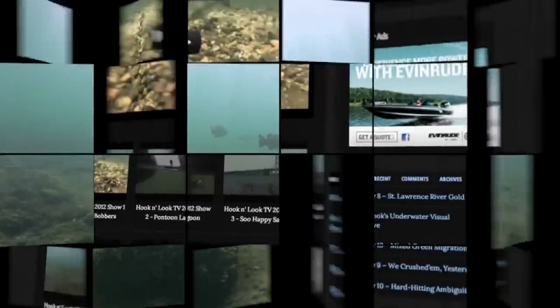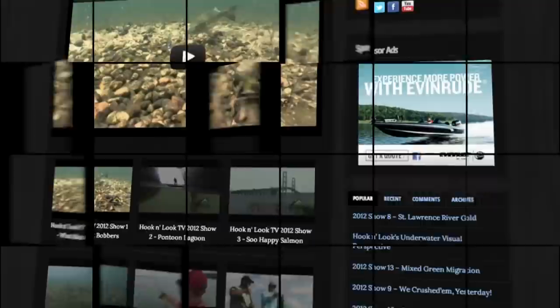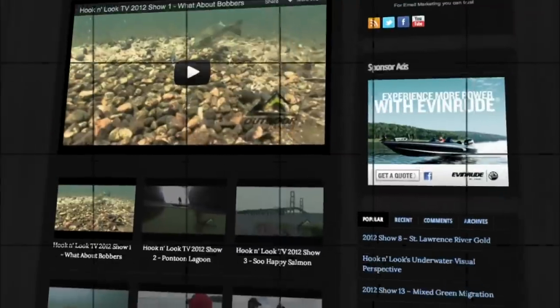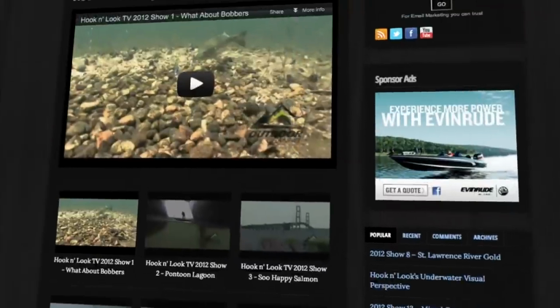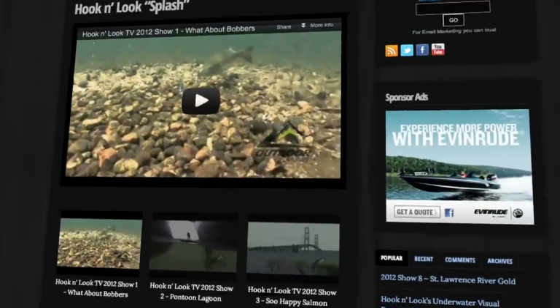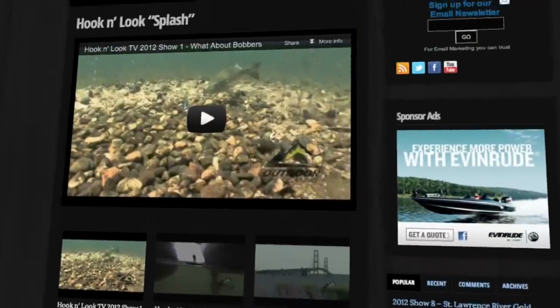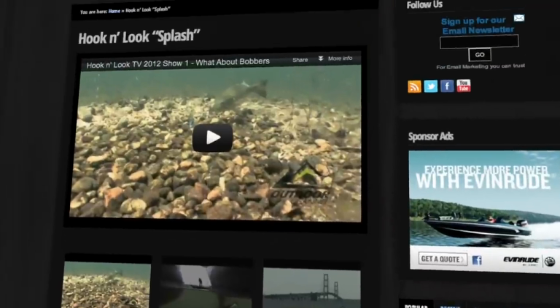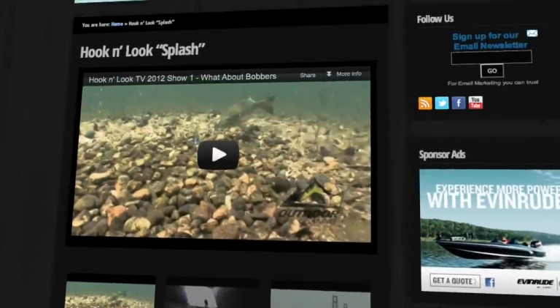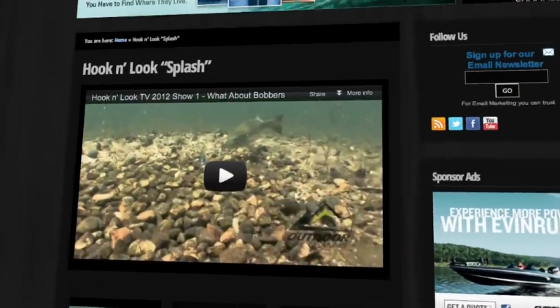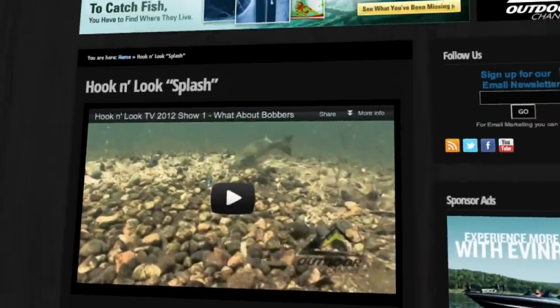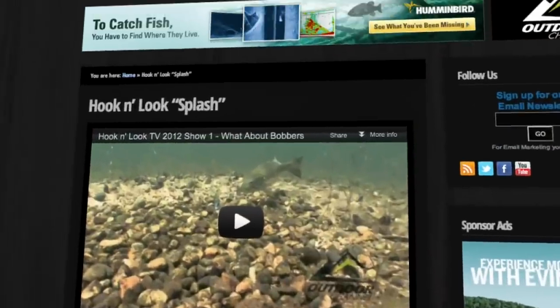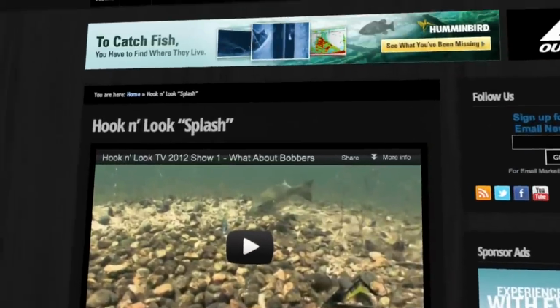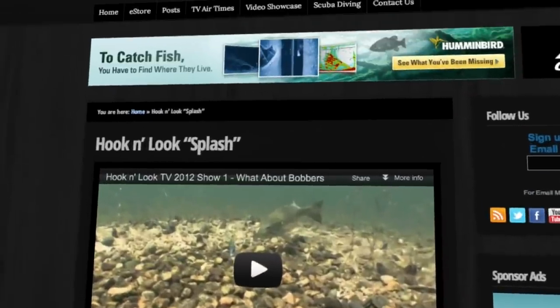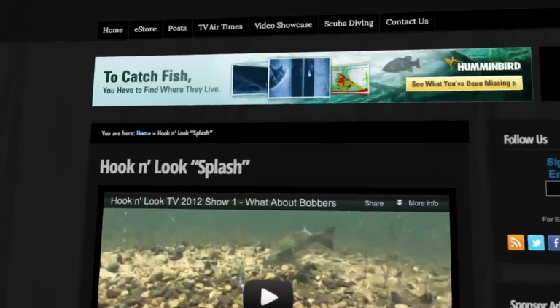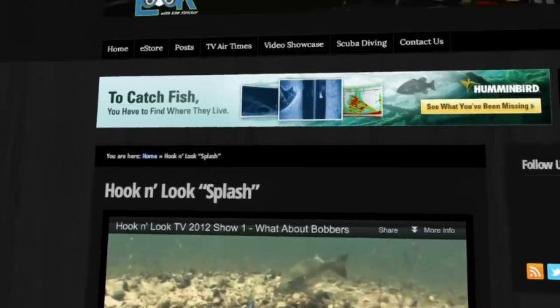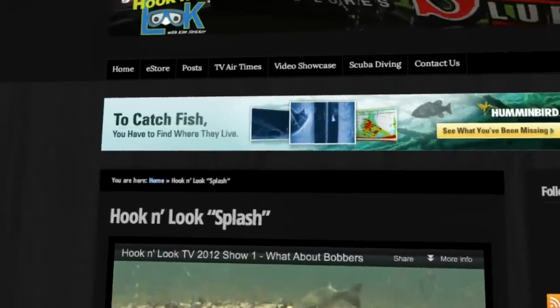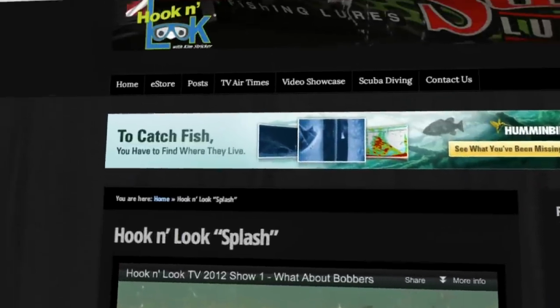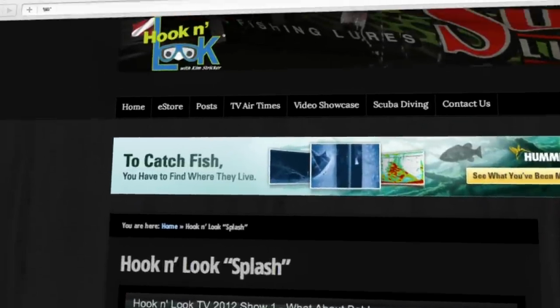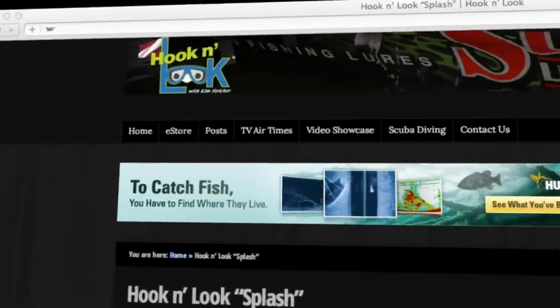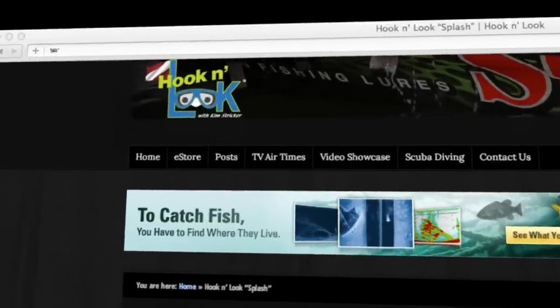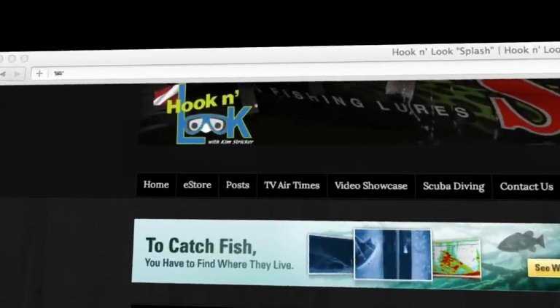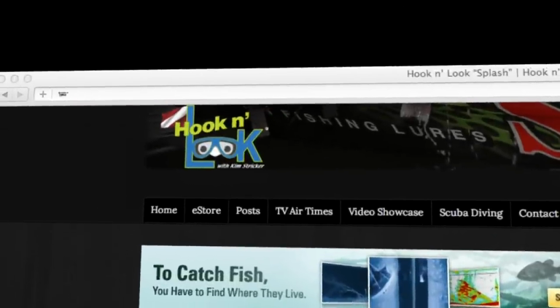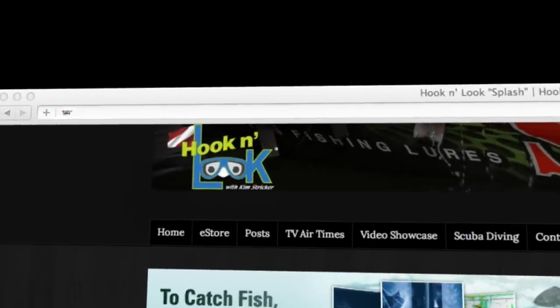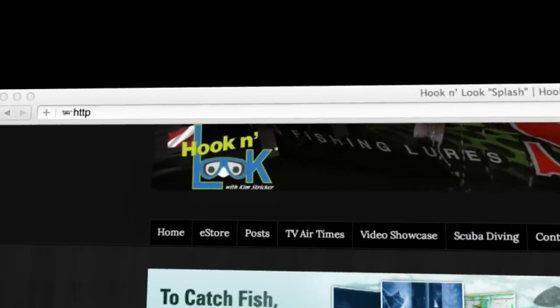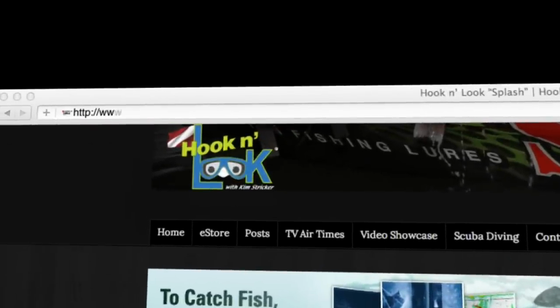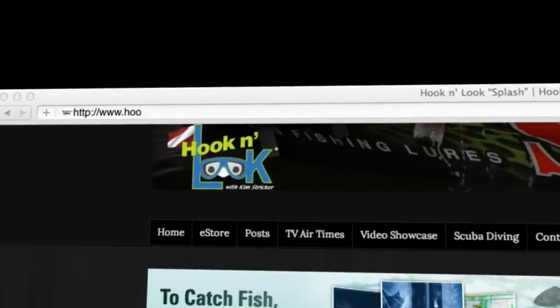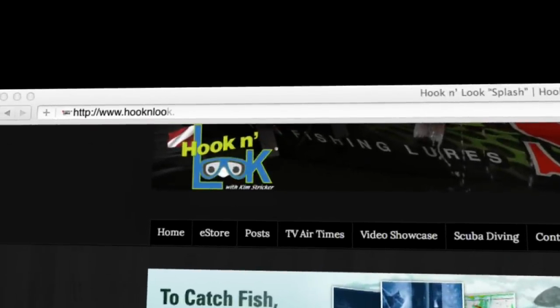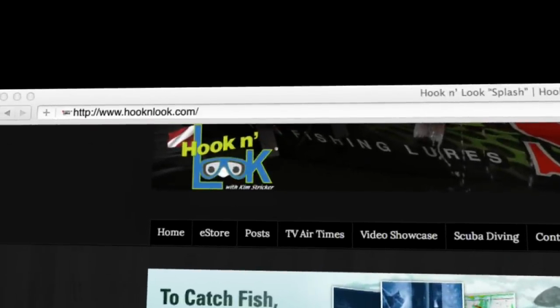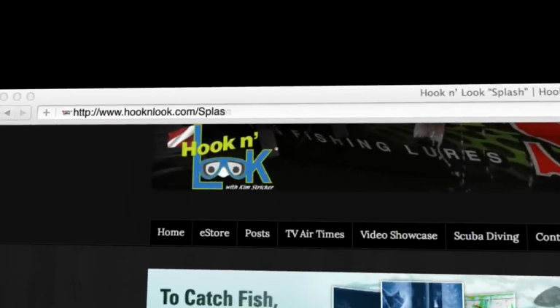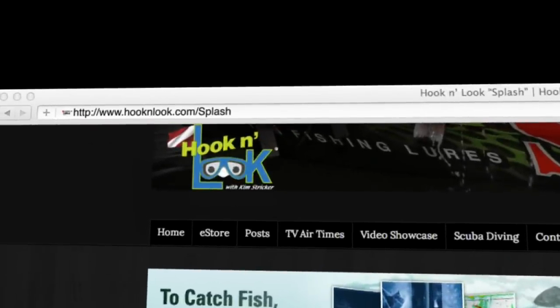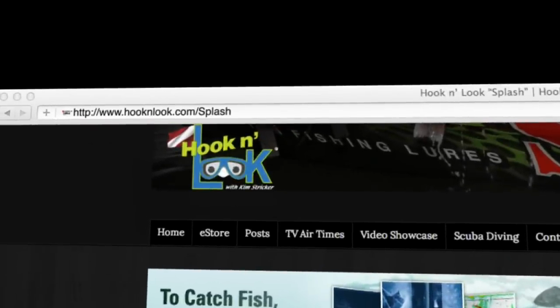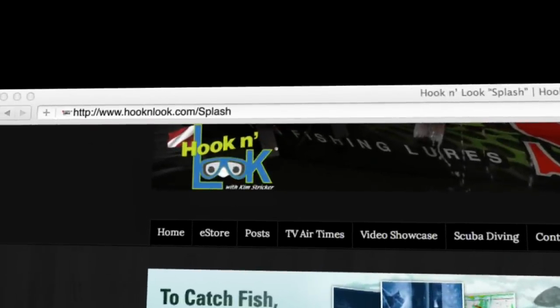To view additional Splash Podcasts, simply visit hookandlook.com.